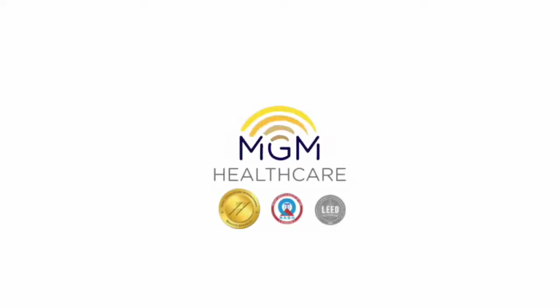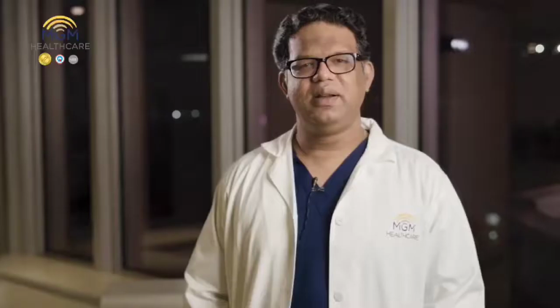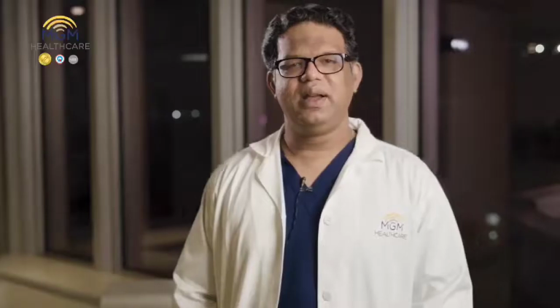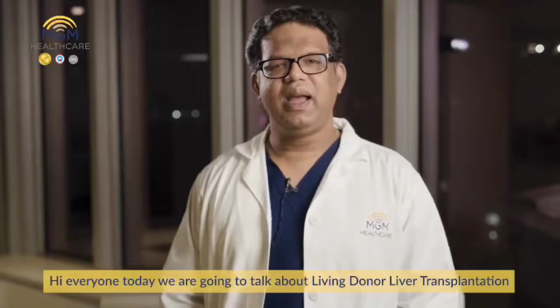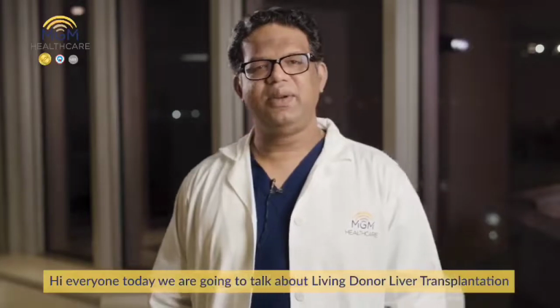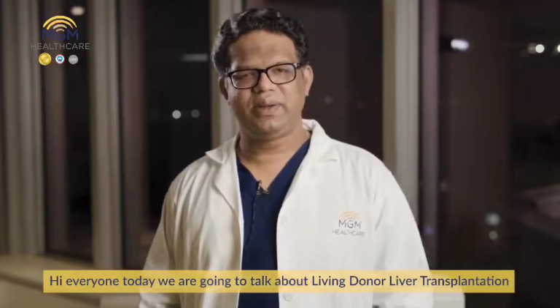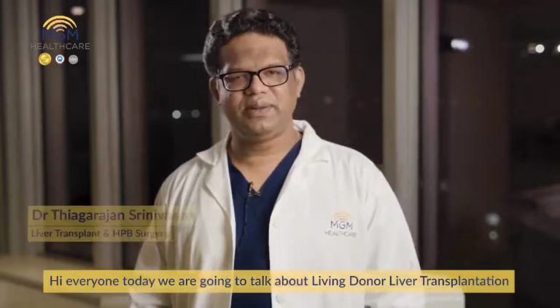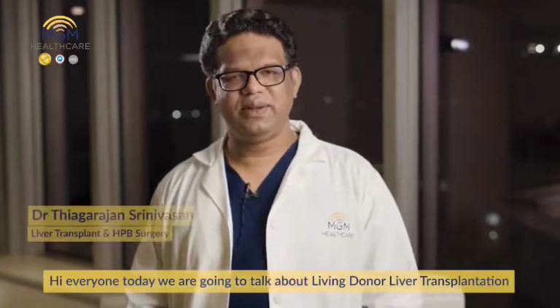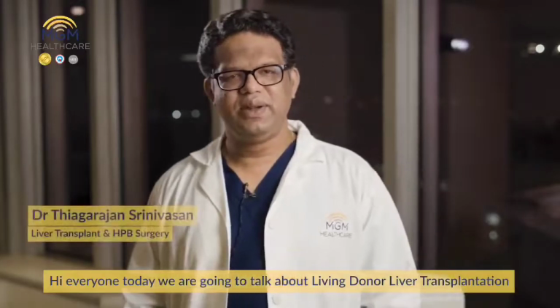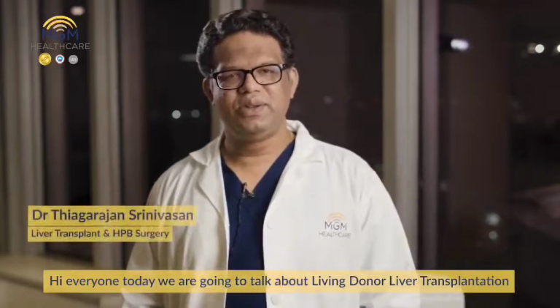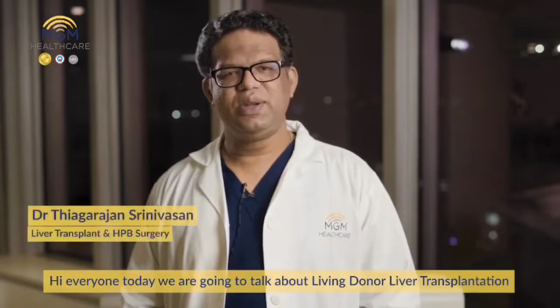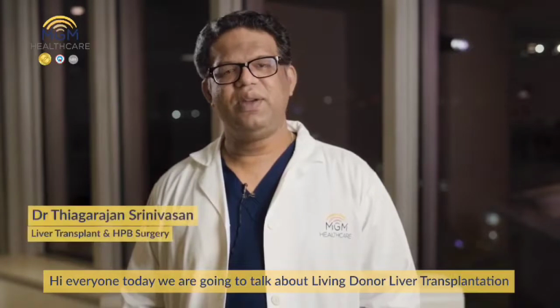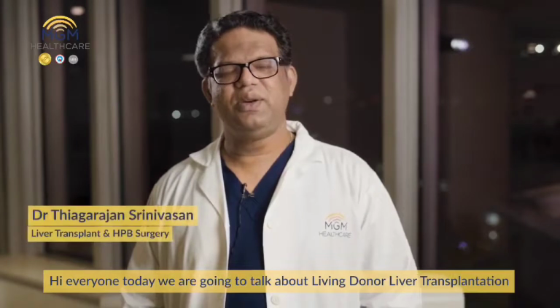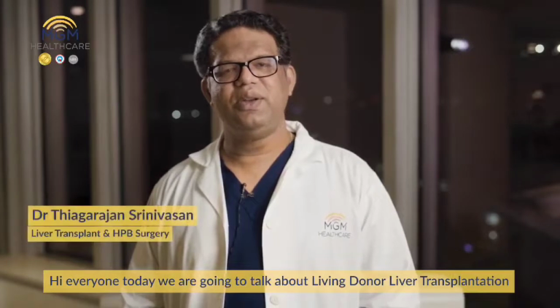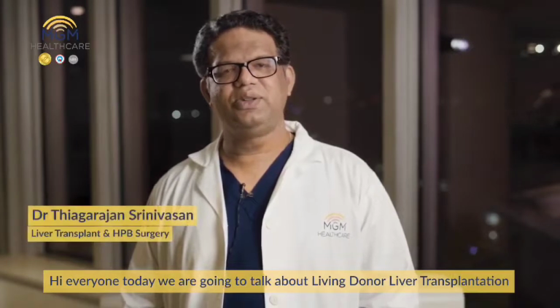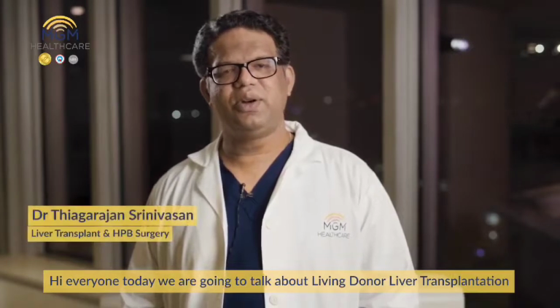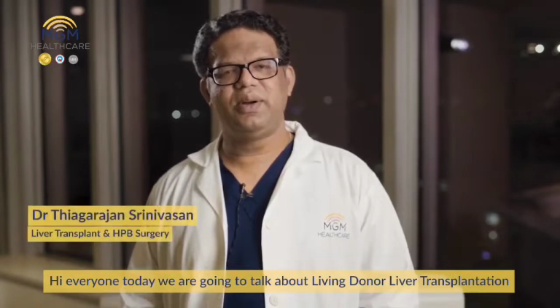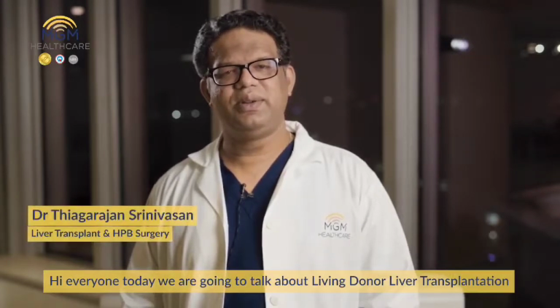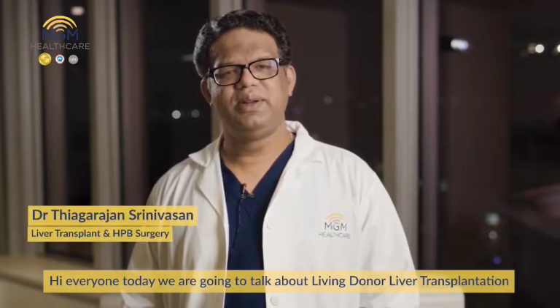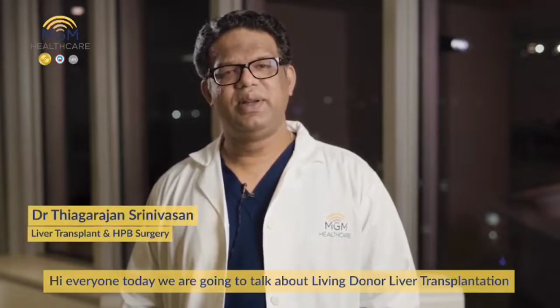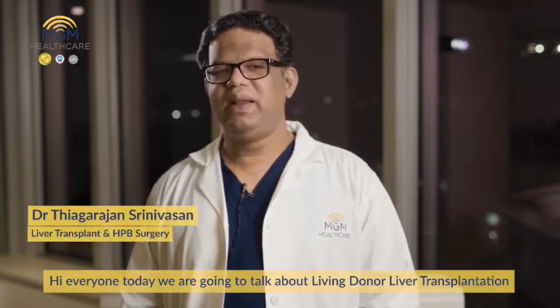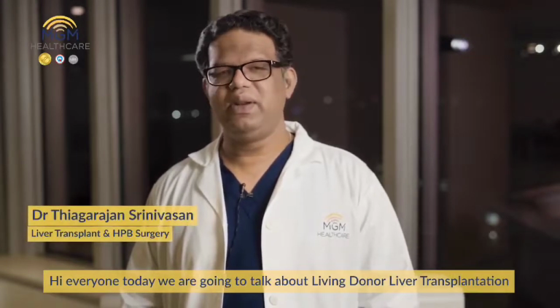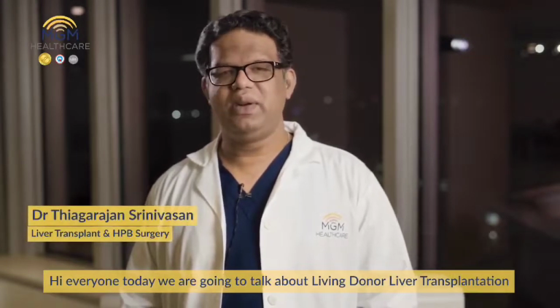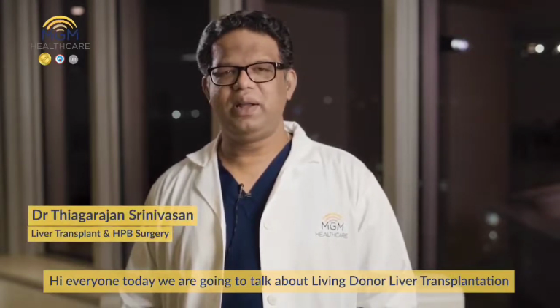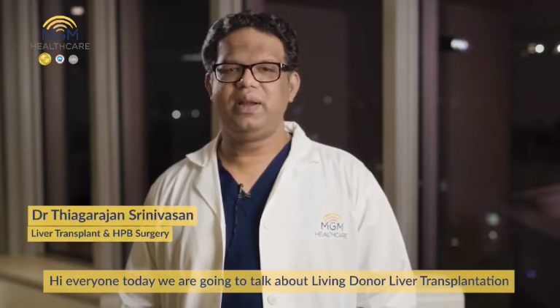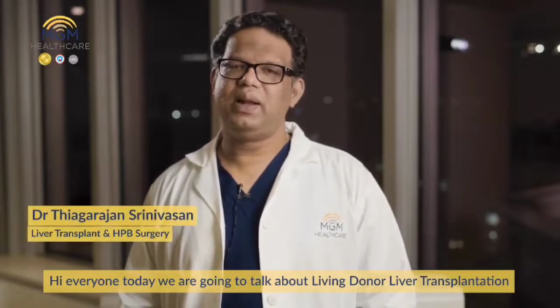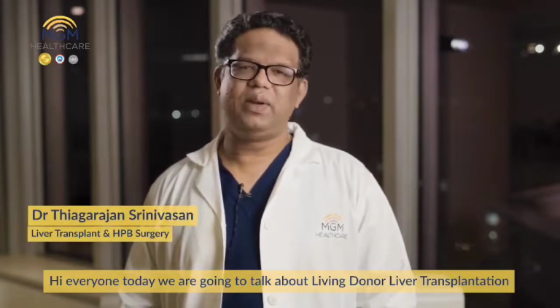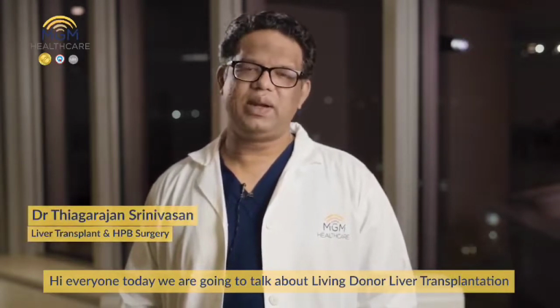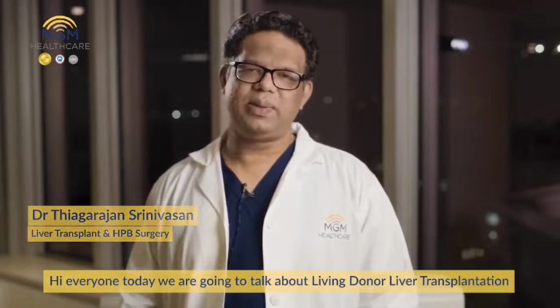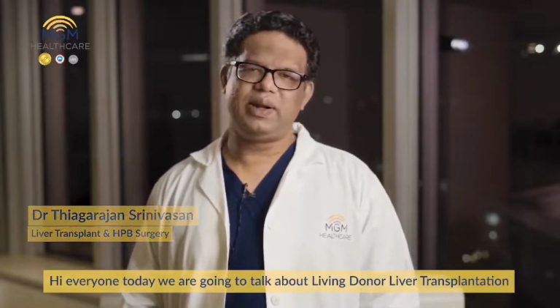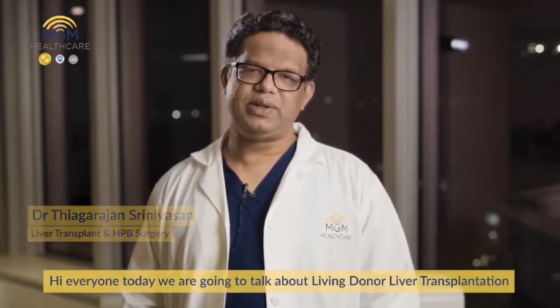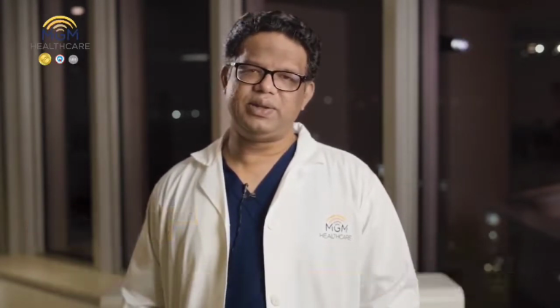Hi everyone. Today we are going to talk about living donor liver transplantation.